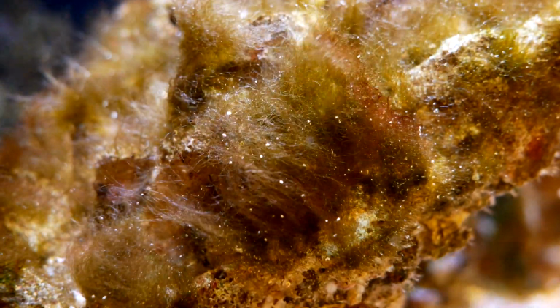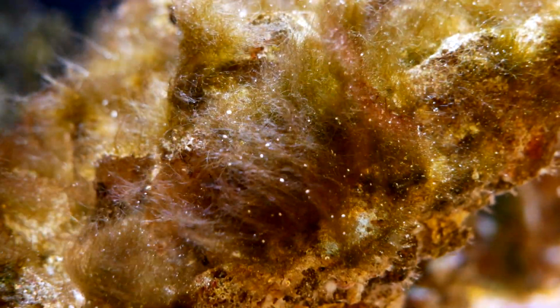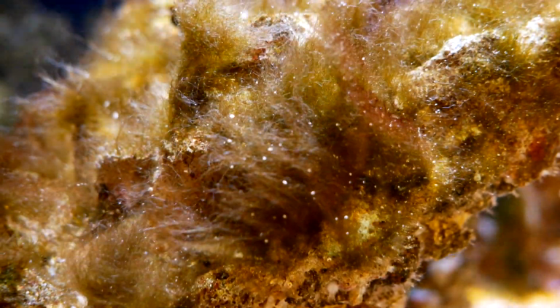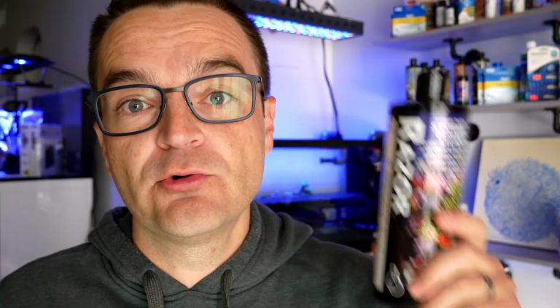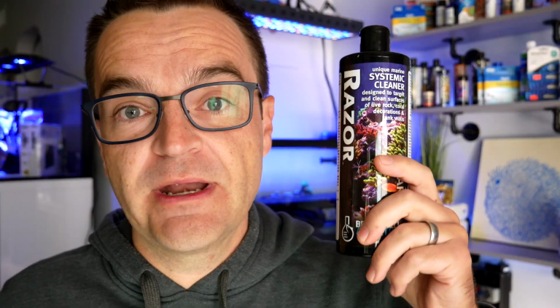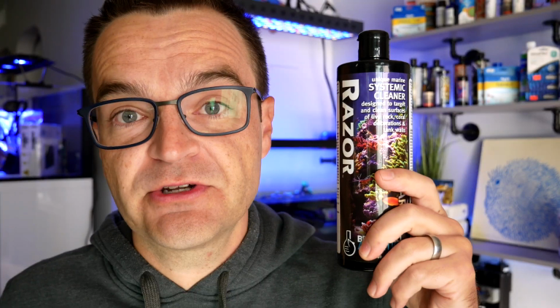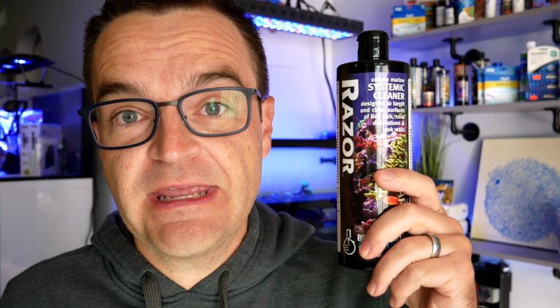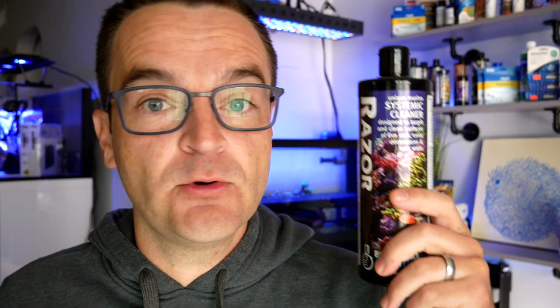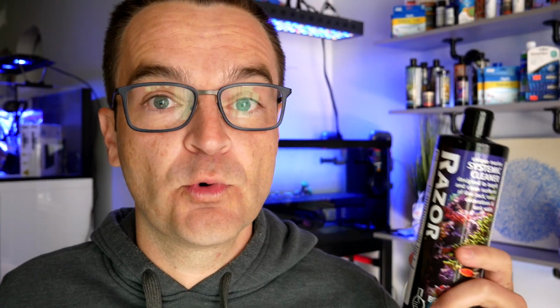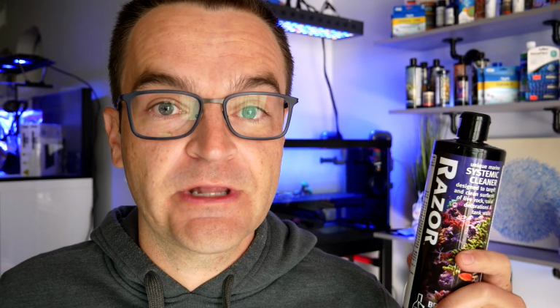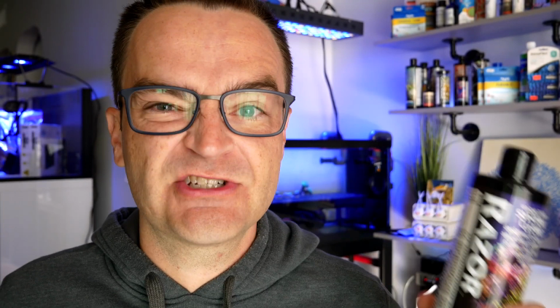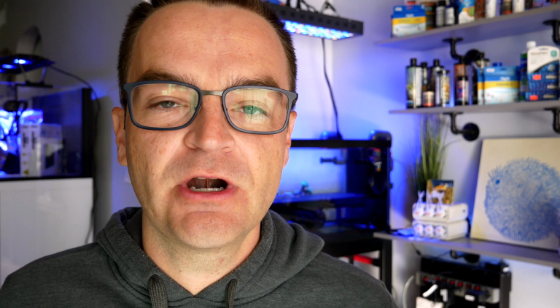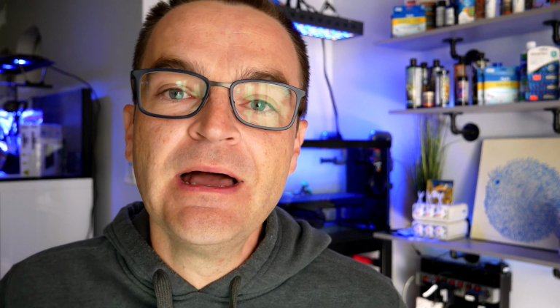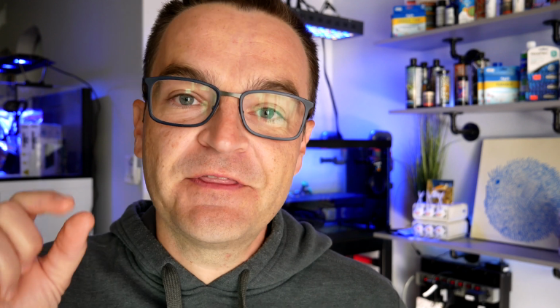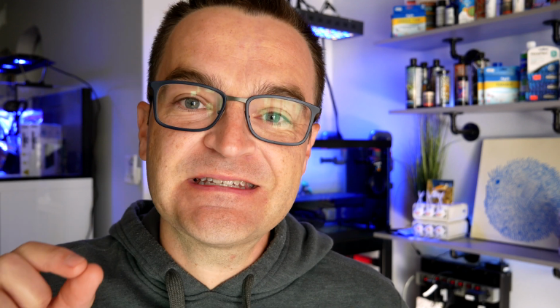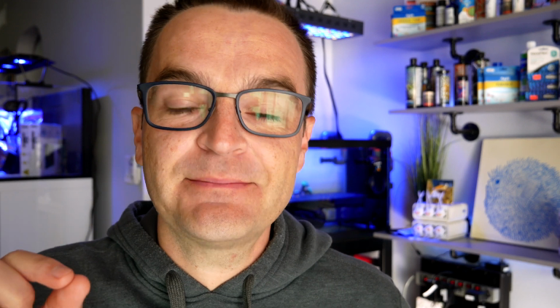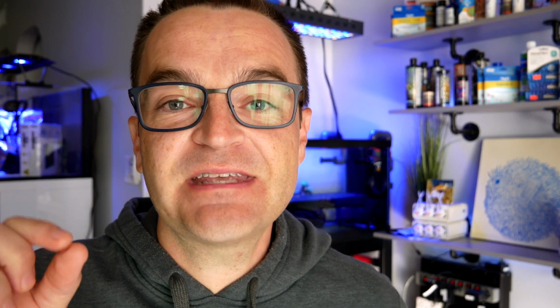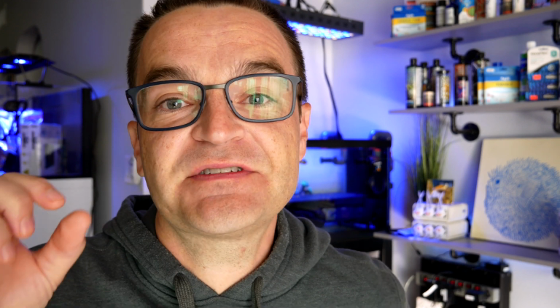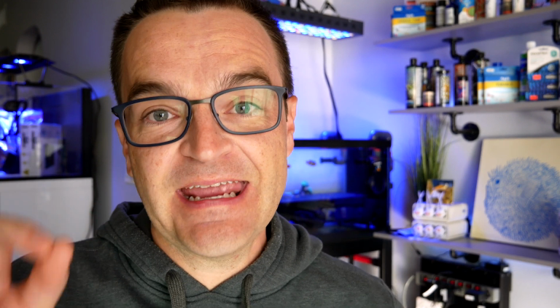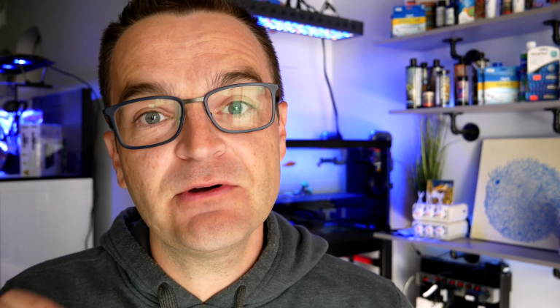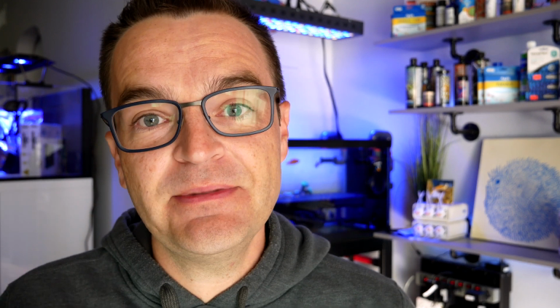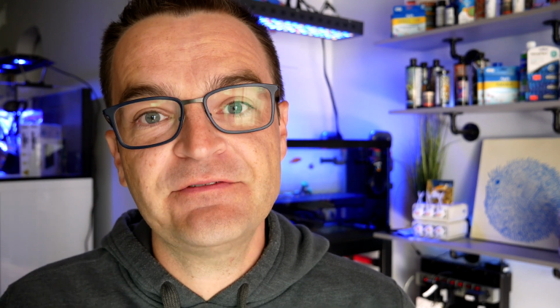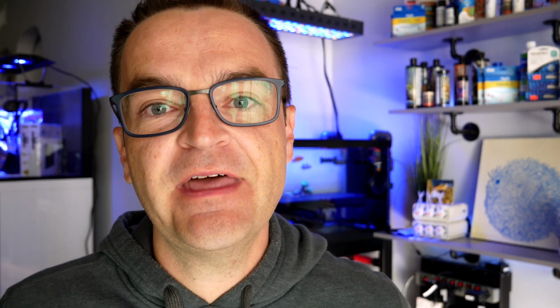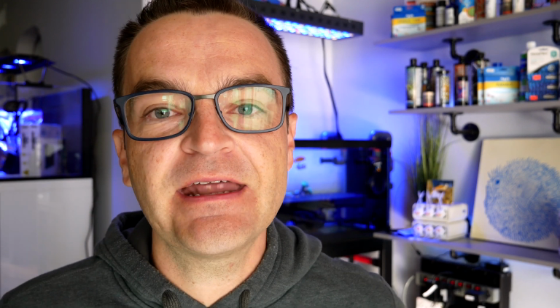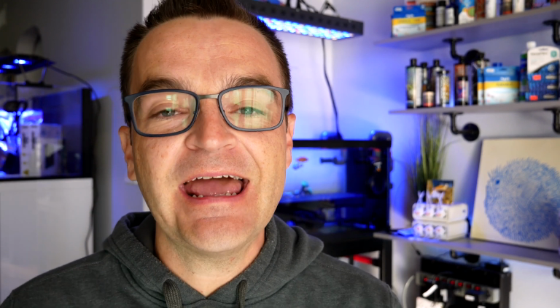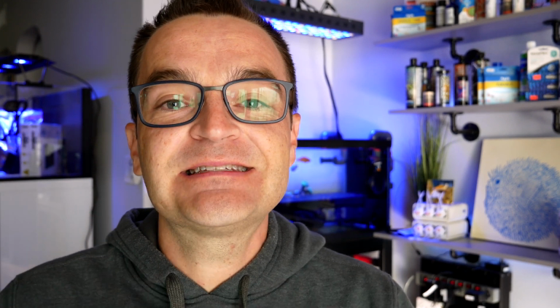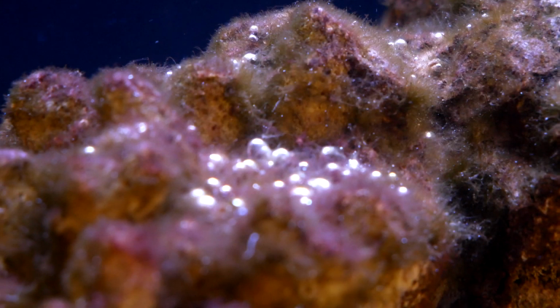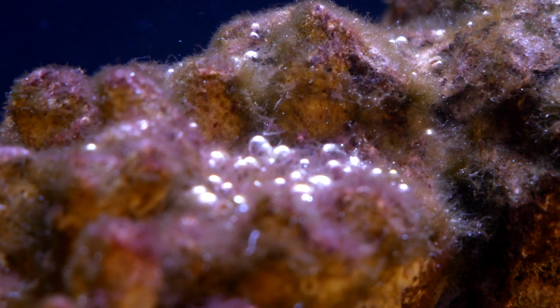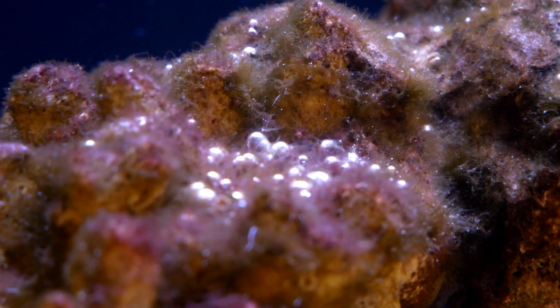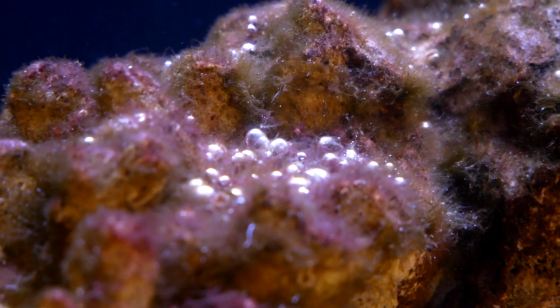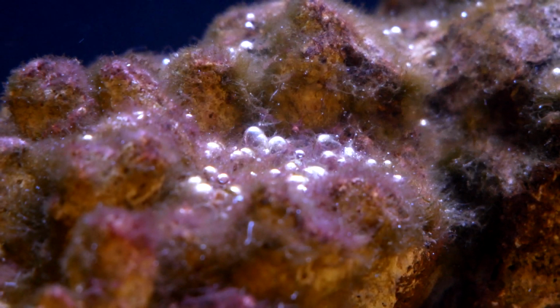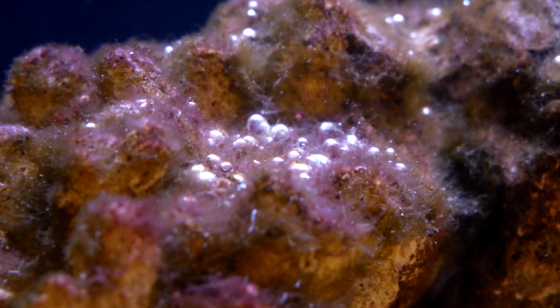Over time the green hair algae just came back, so we're in round number two. Razor again, worked like a charm. But this time, instead of cyano coming after that, I had dino flagellates come back.